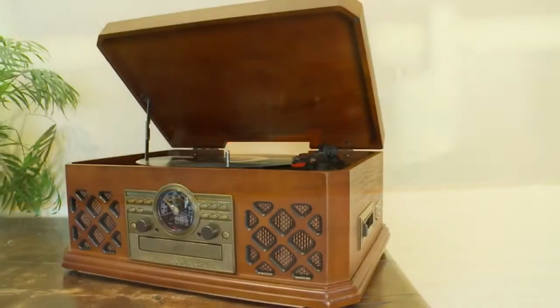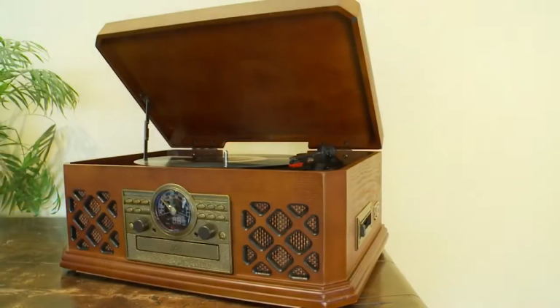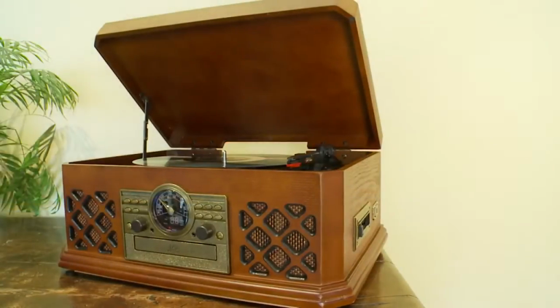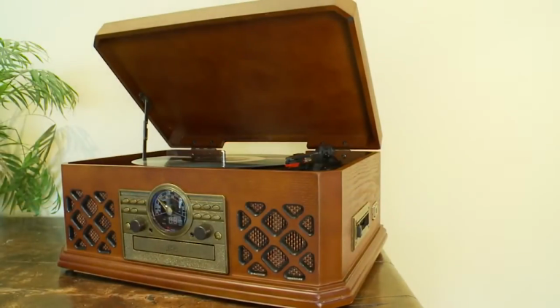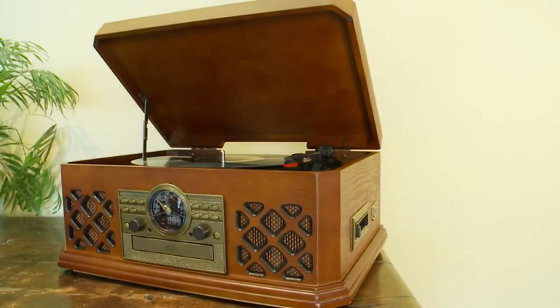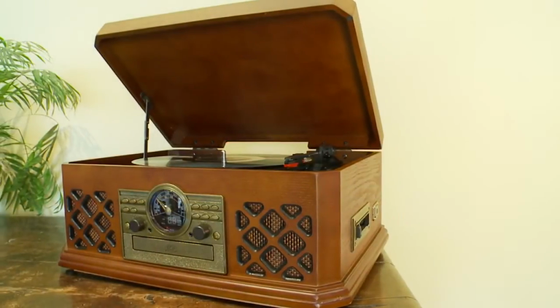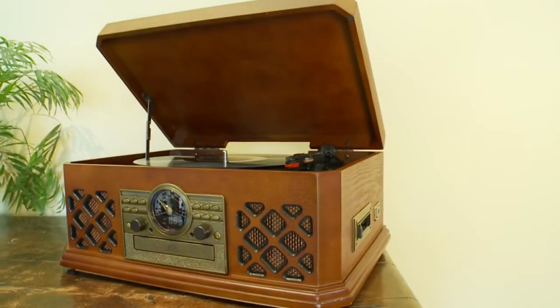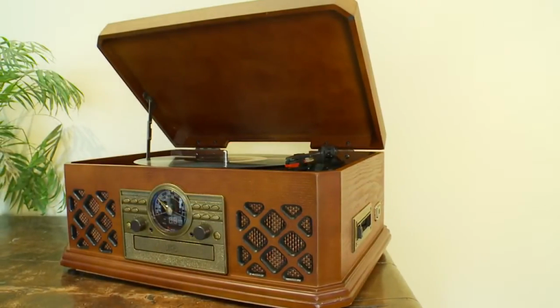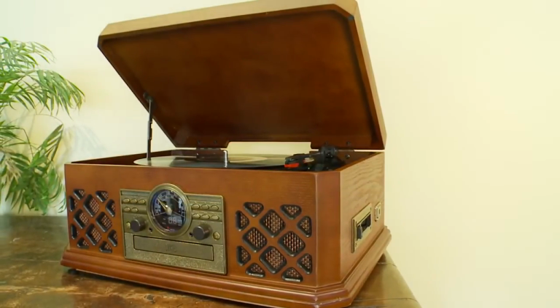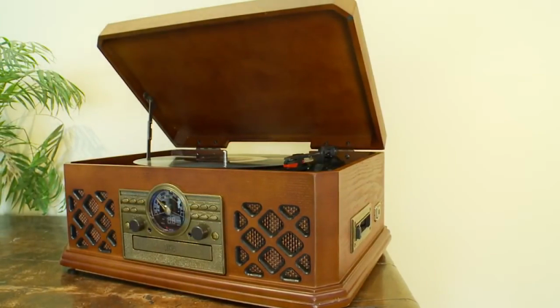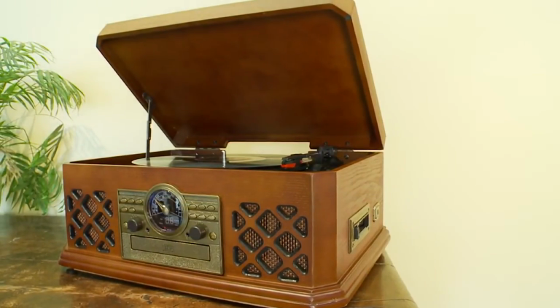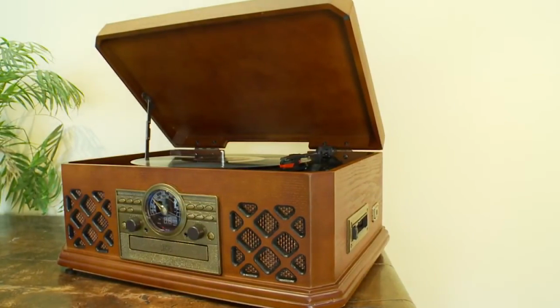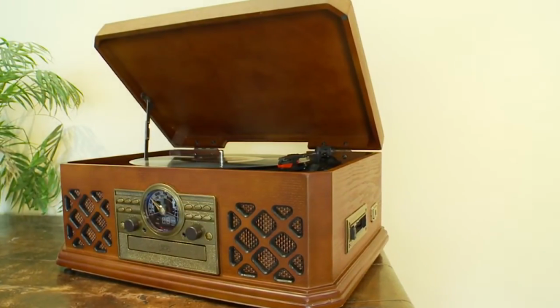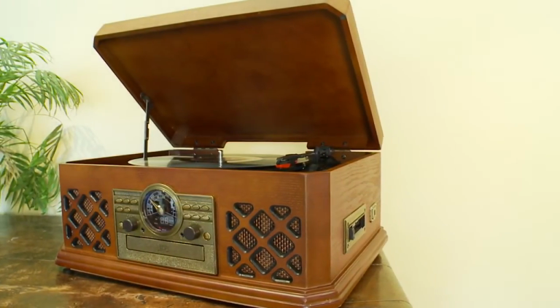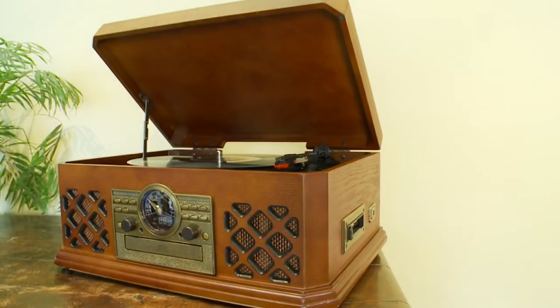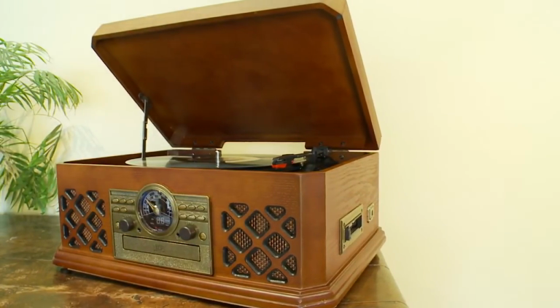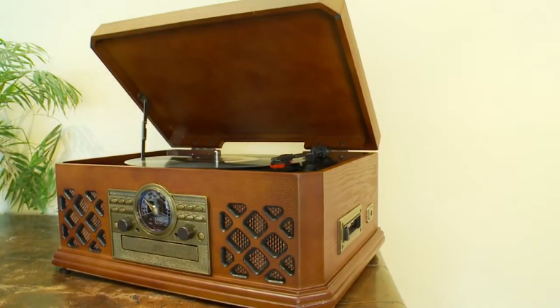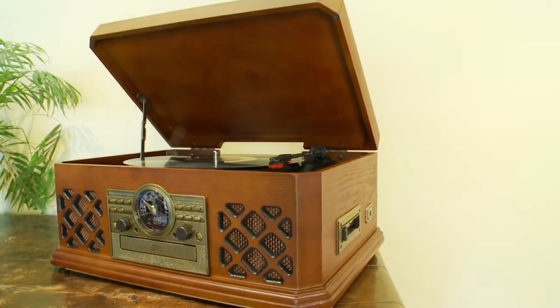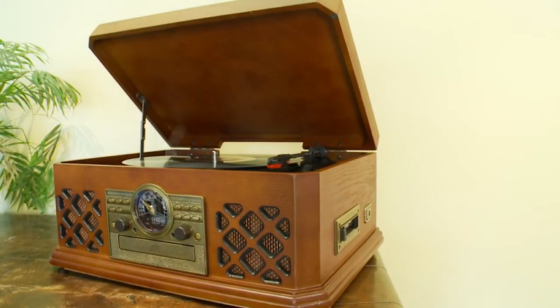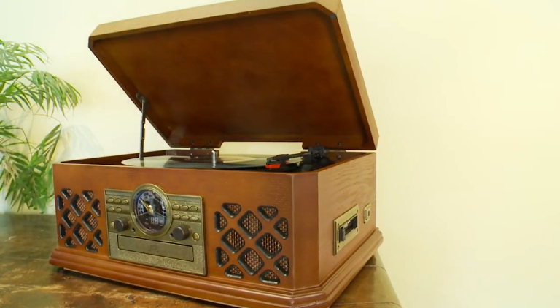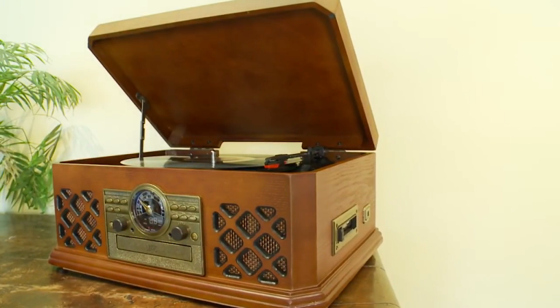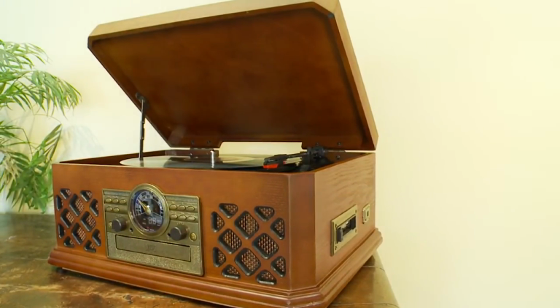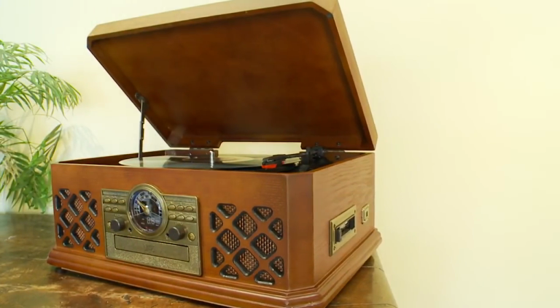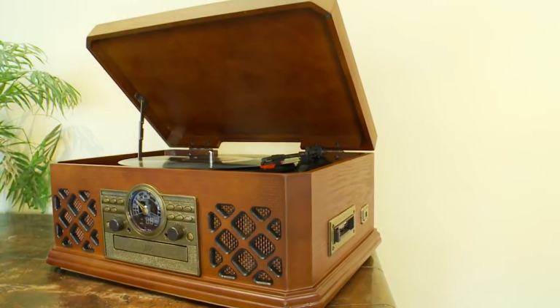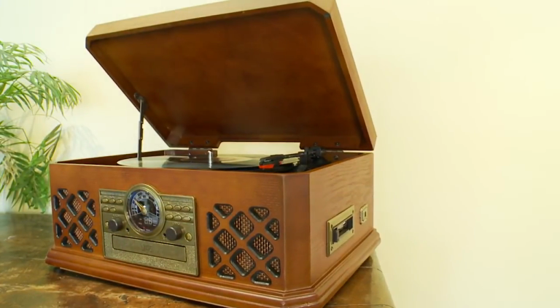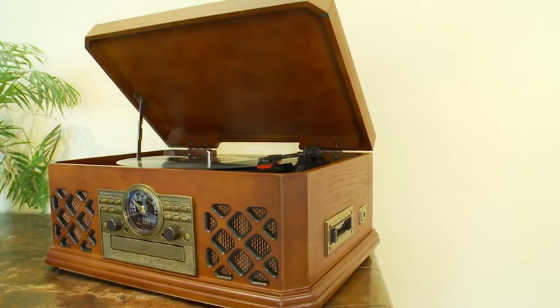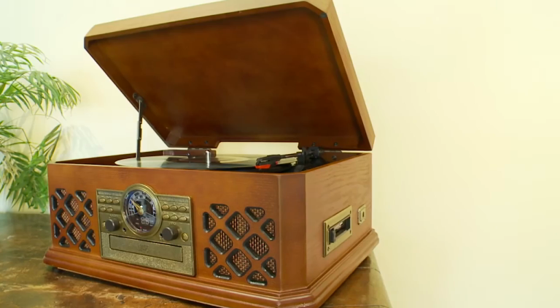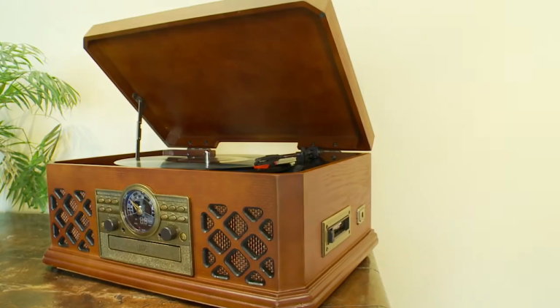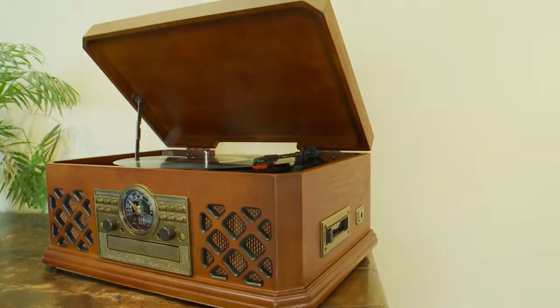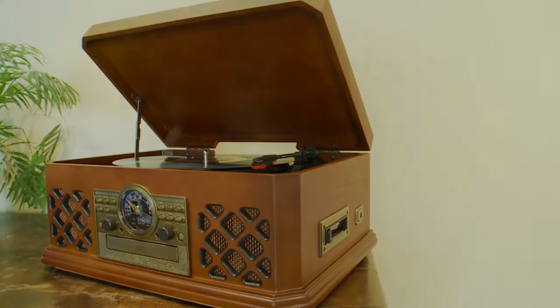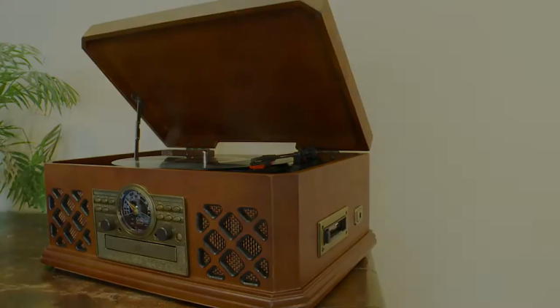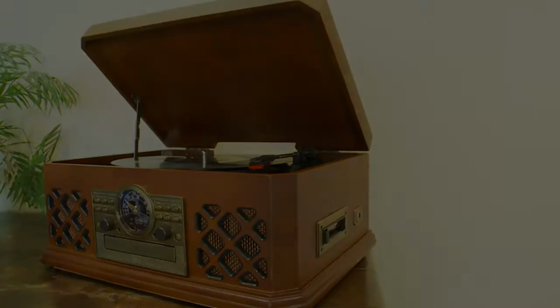So why delay? Bring your music collection to life and order yours today.